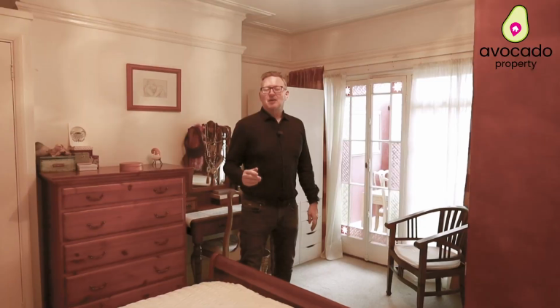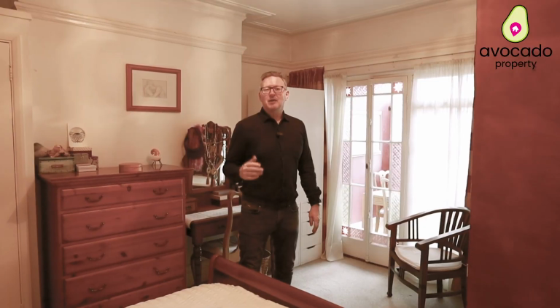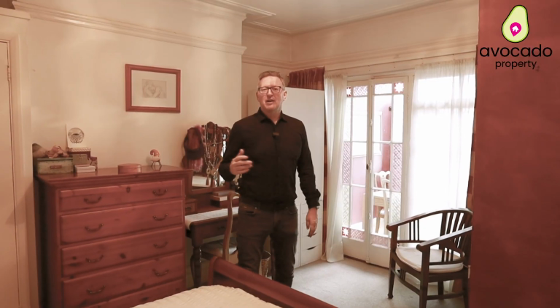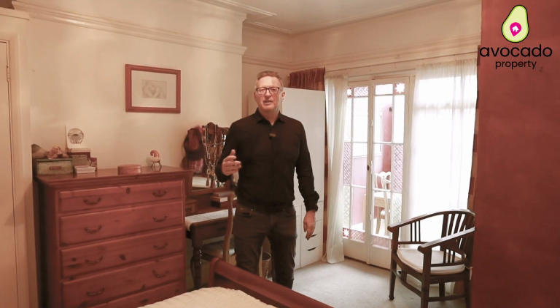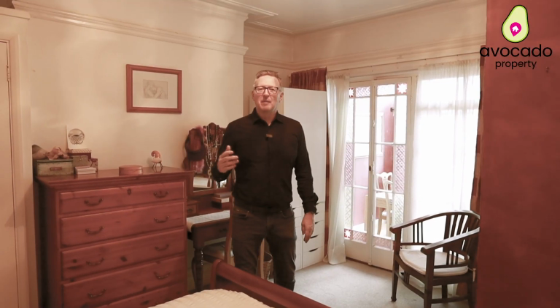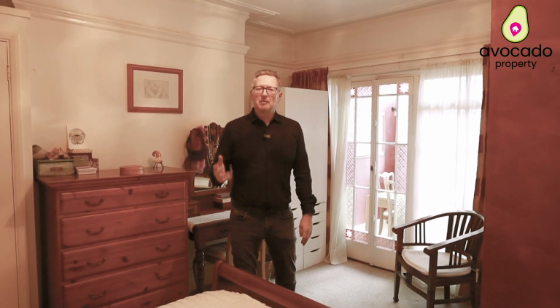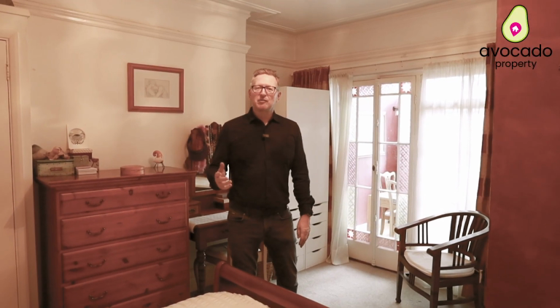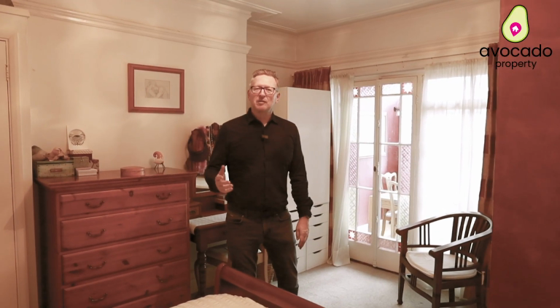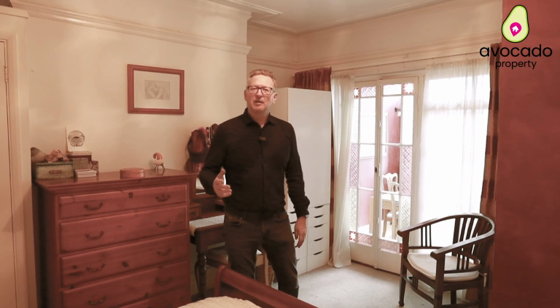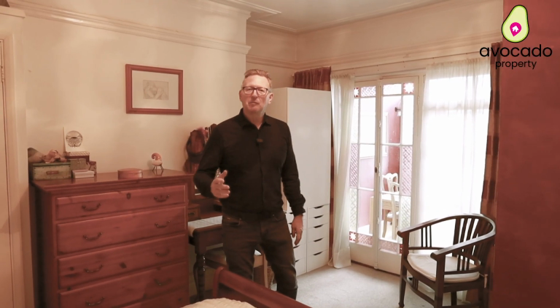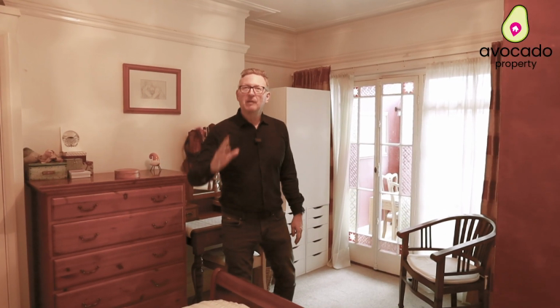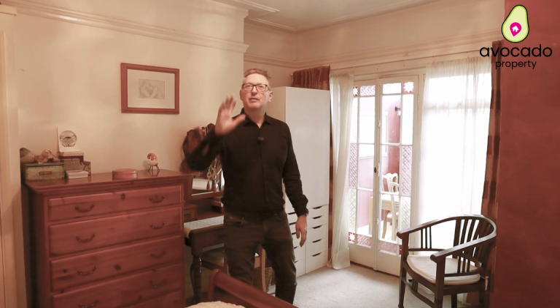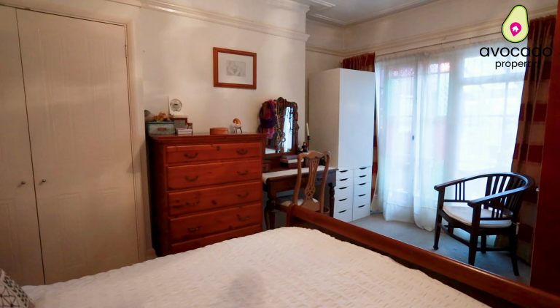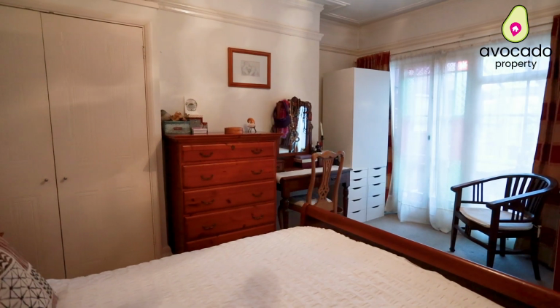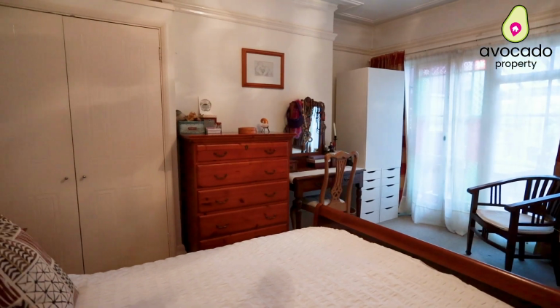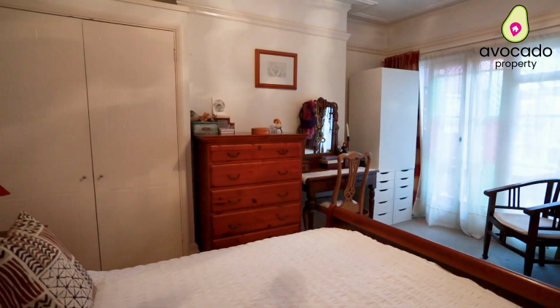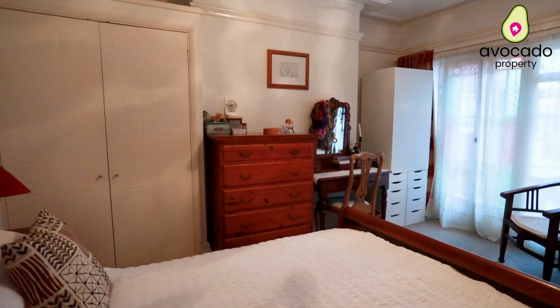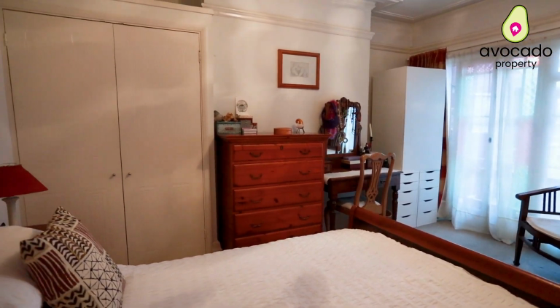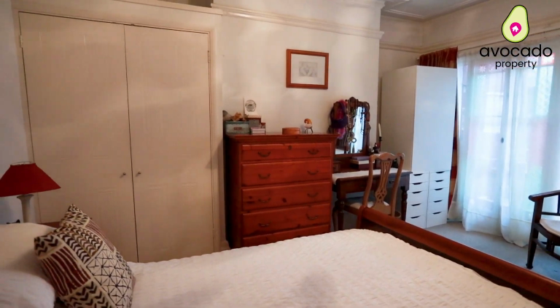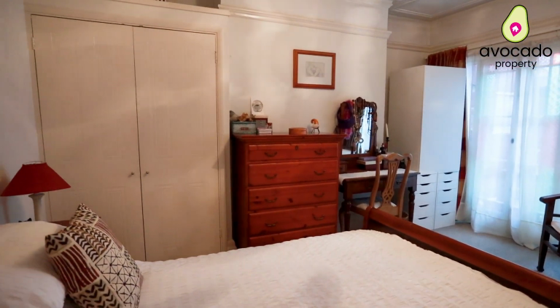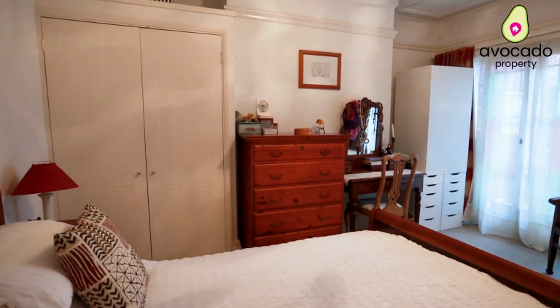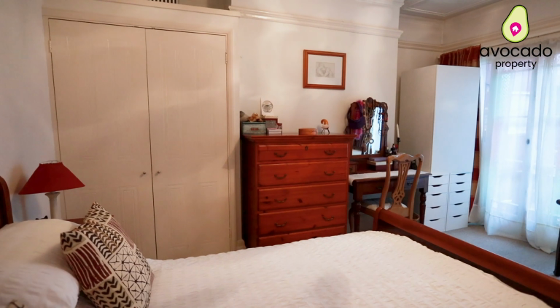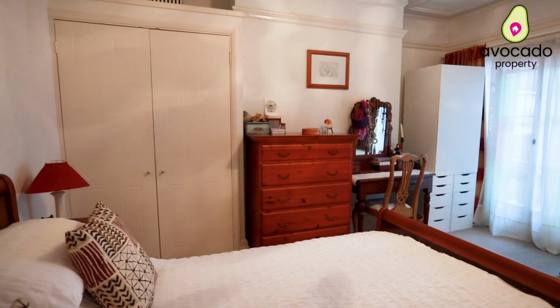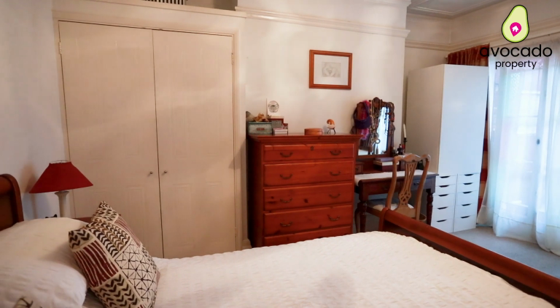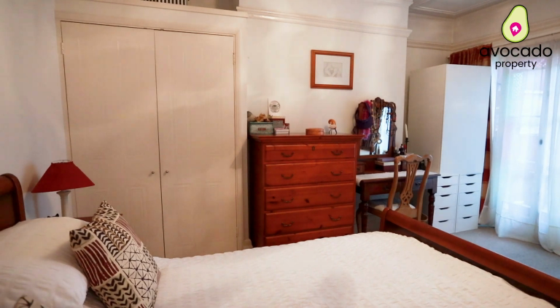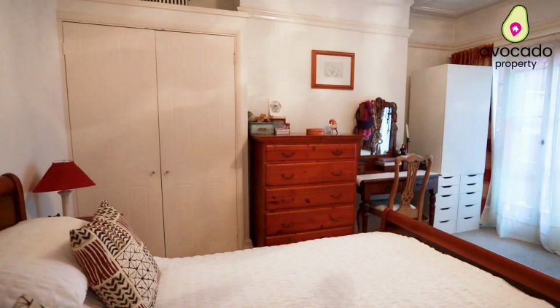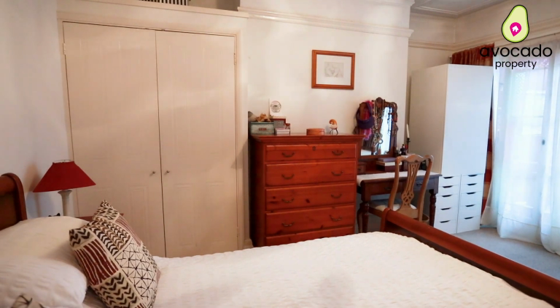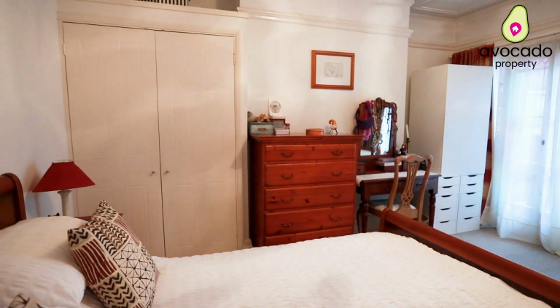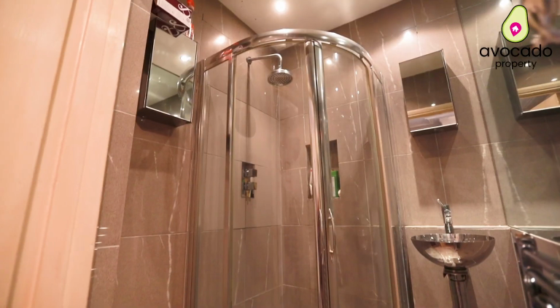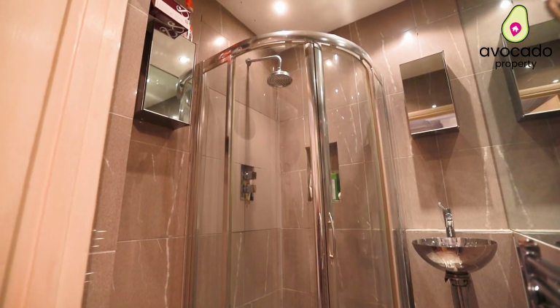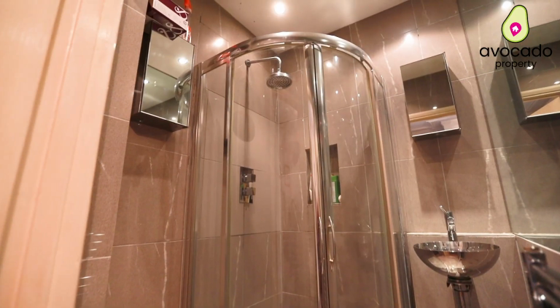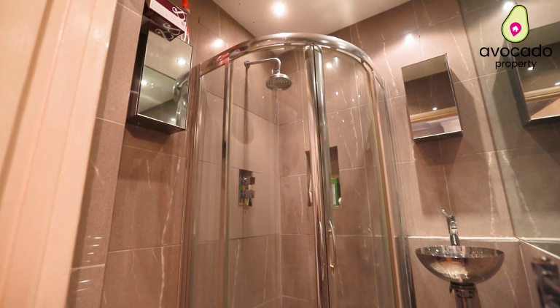So here we are in the main bedroom, period features again. We've got an ensuite bathroom in the corner here.